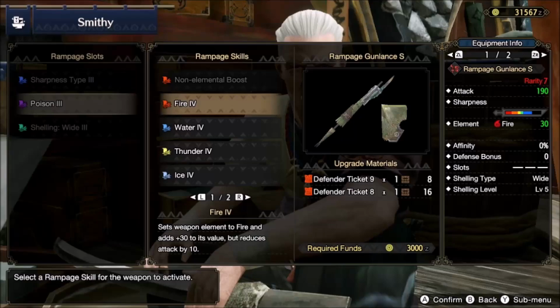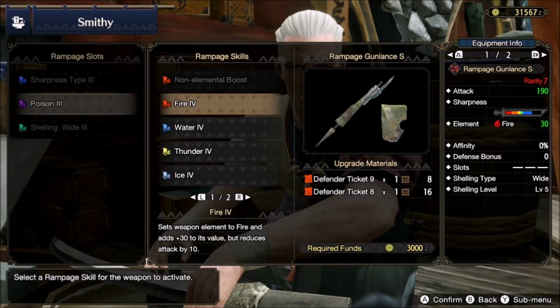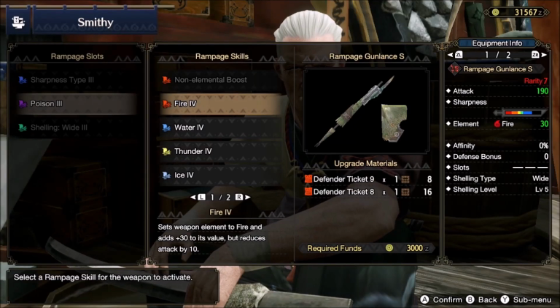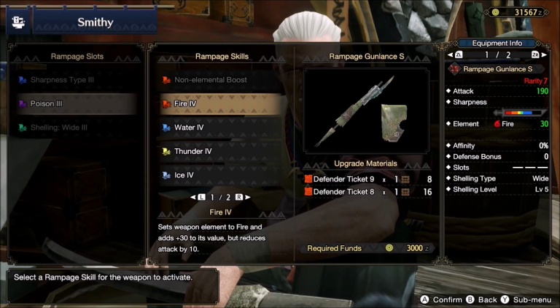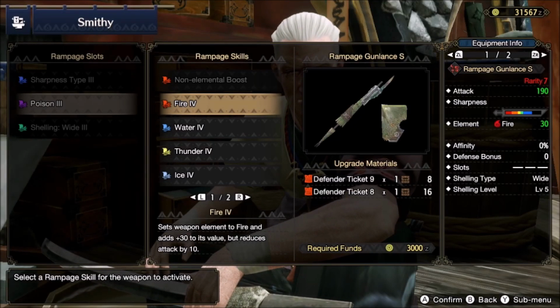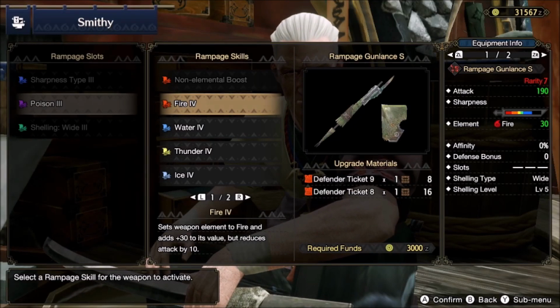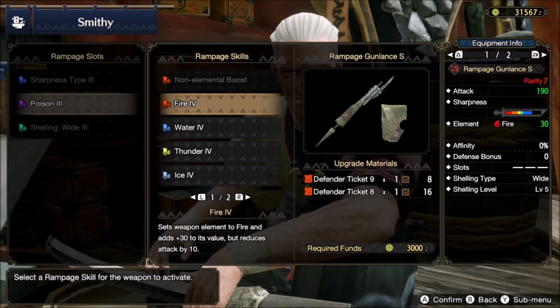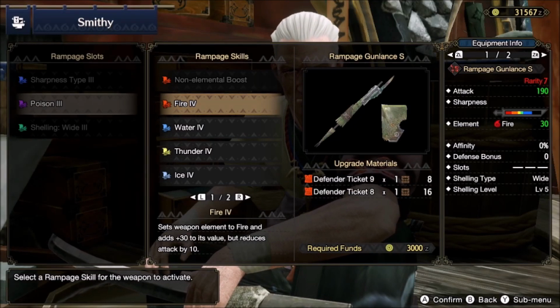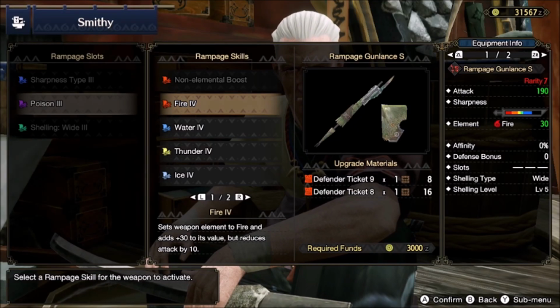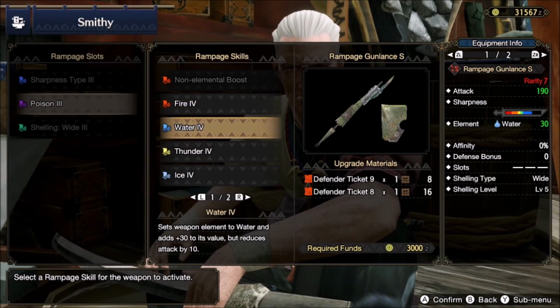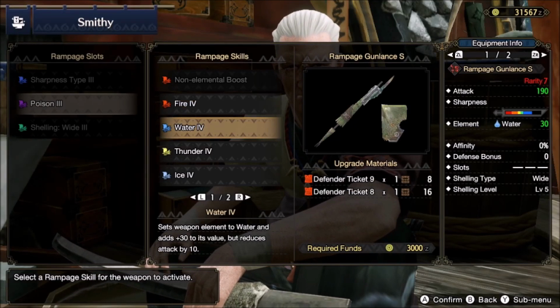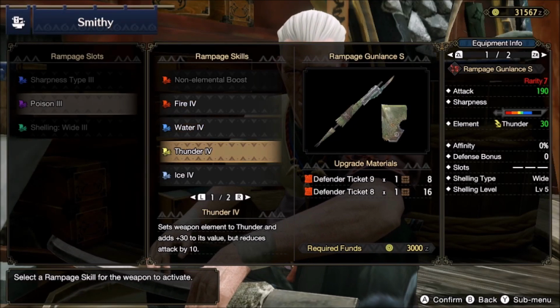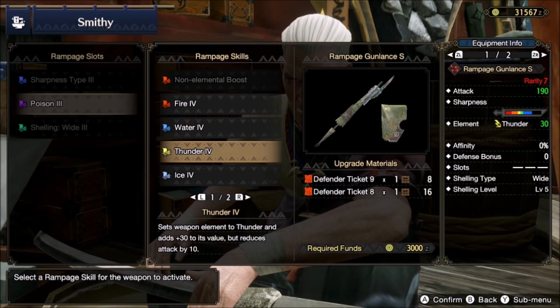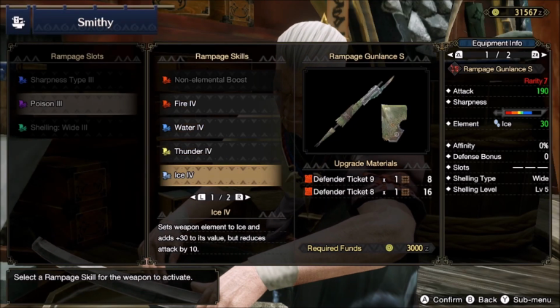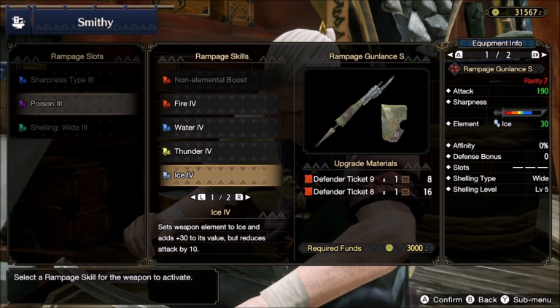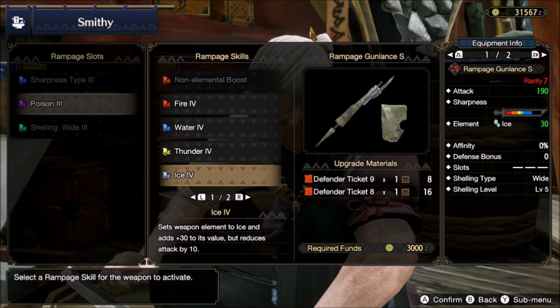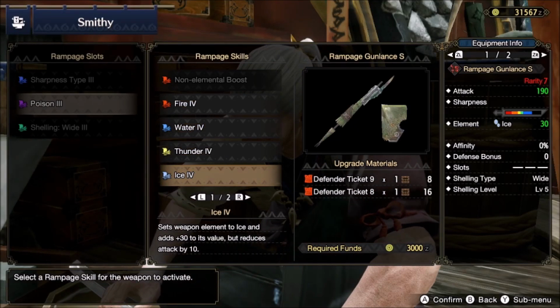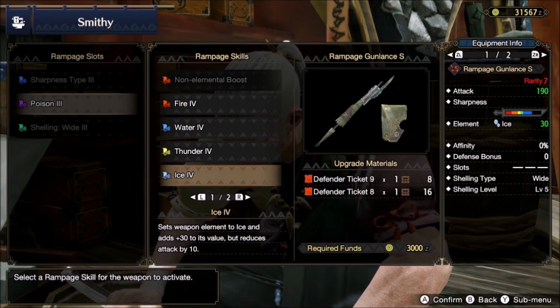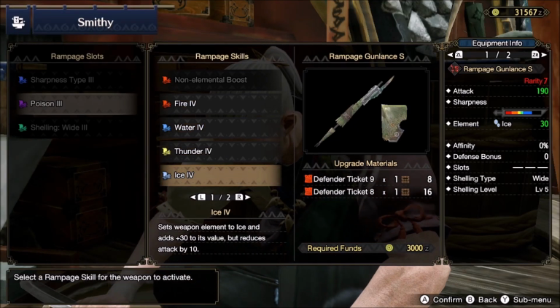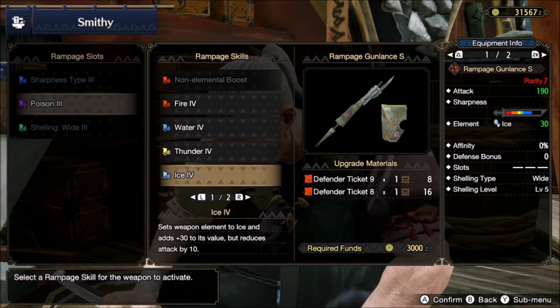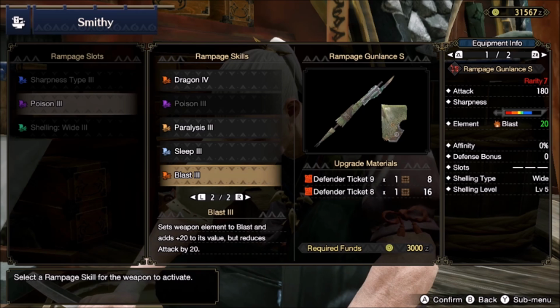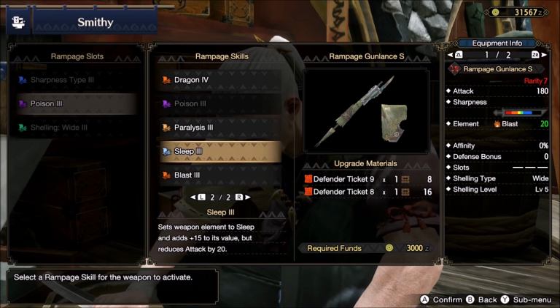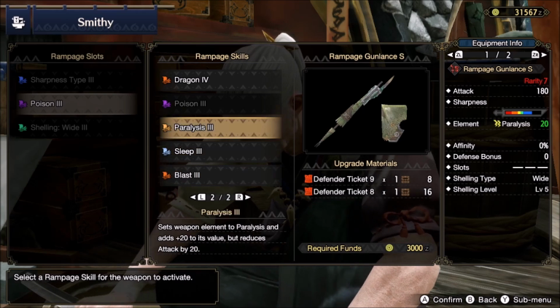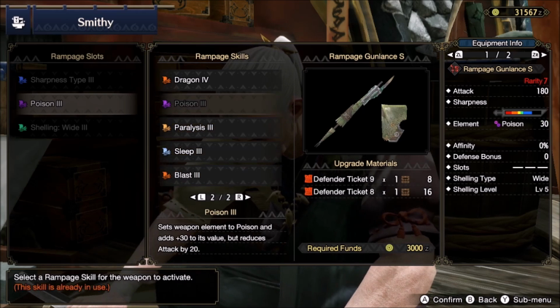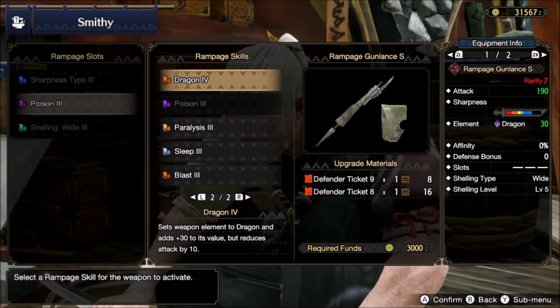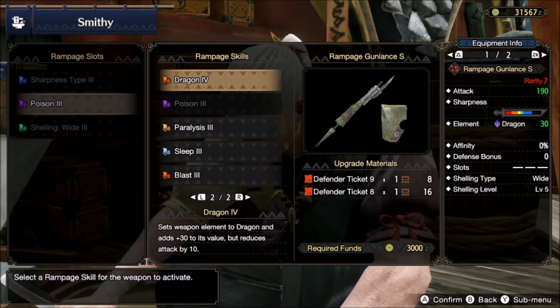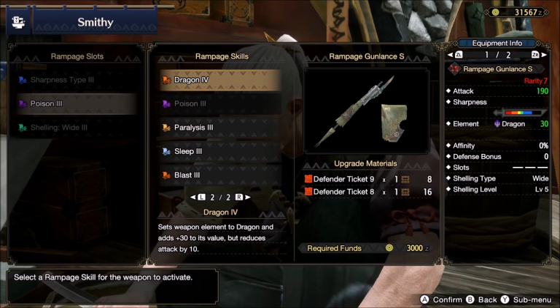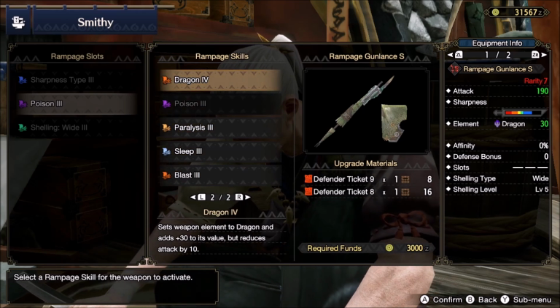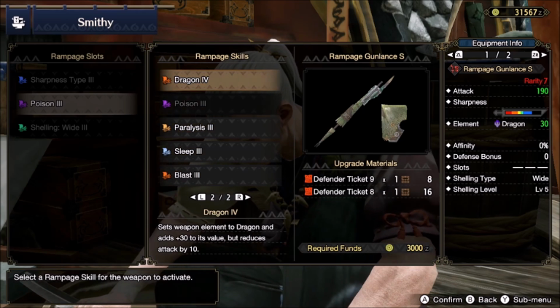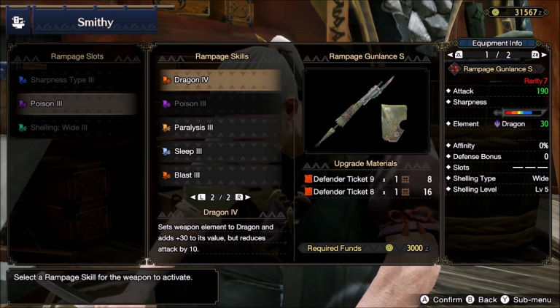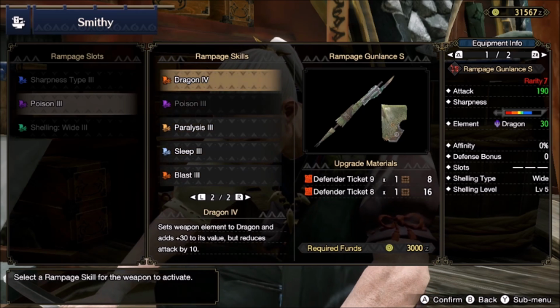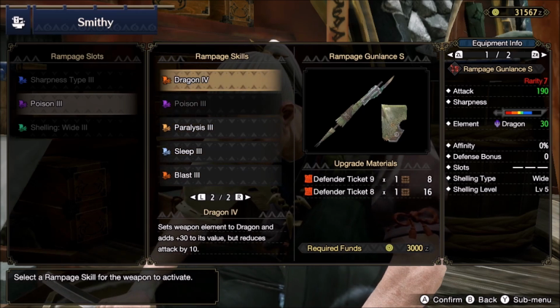Hello fellow hunters. My objective in this video is one simple task: is elemental damage good for gunlance?